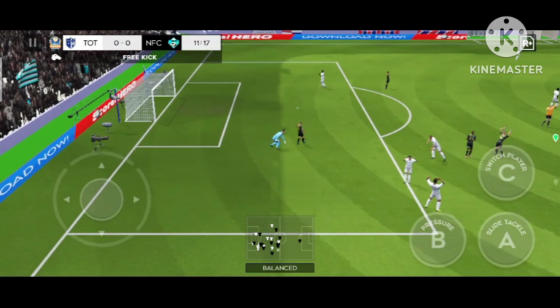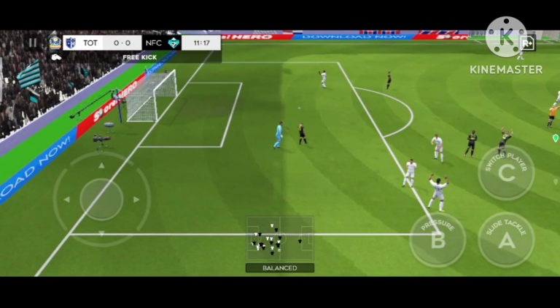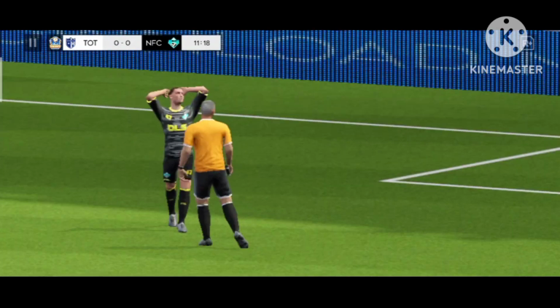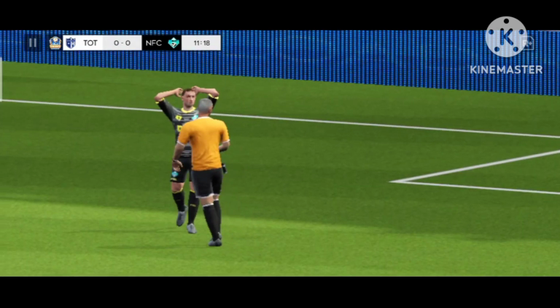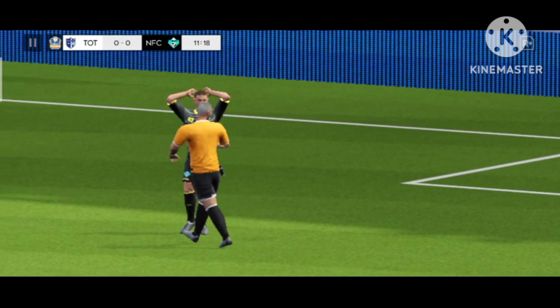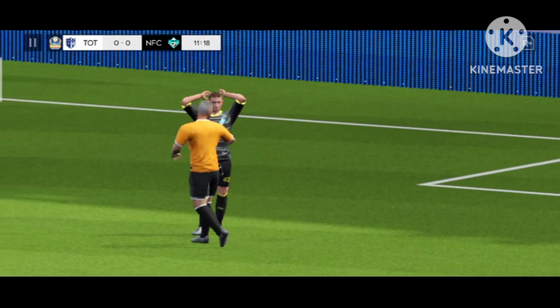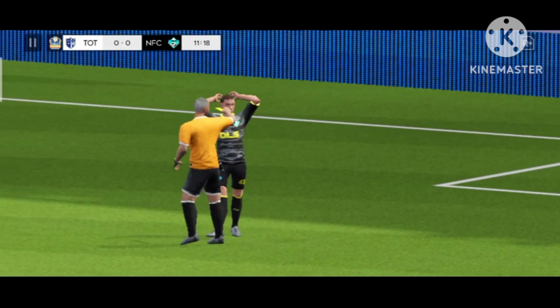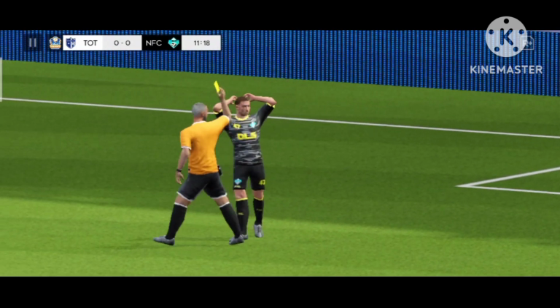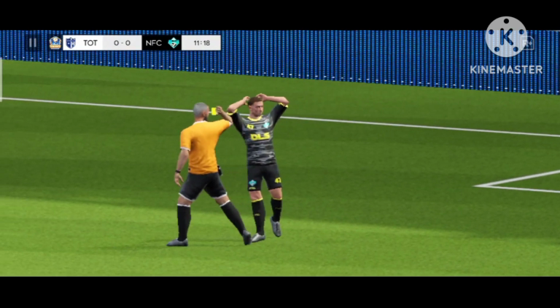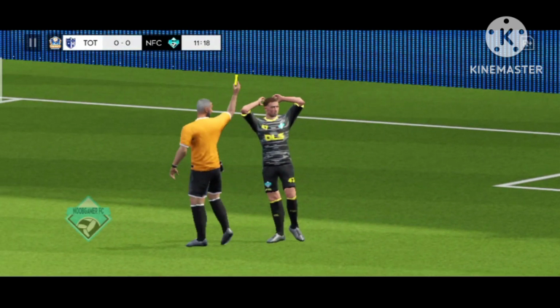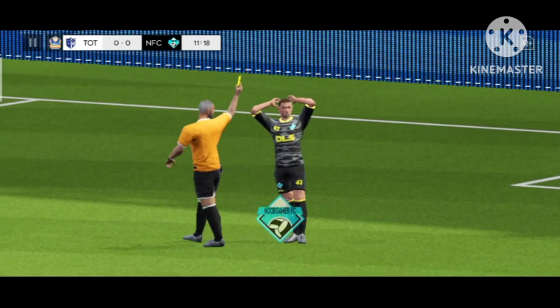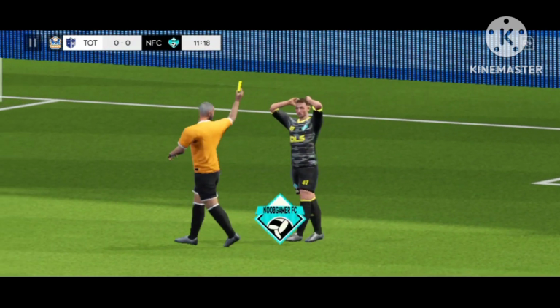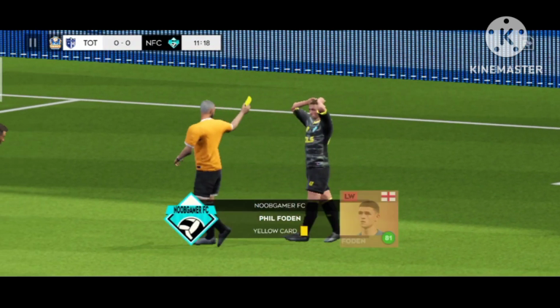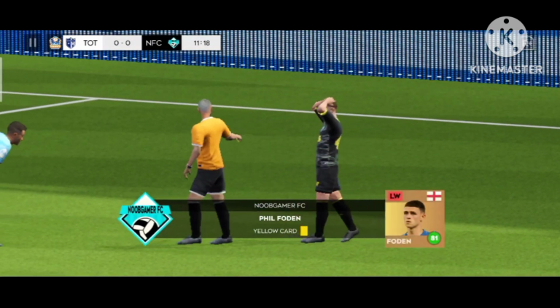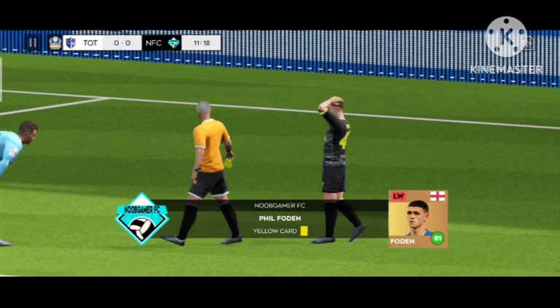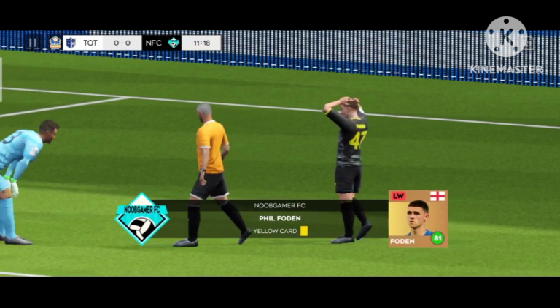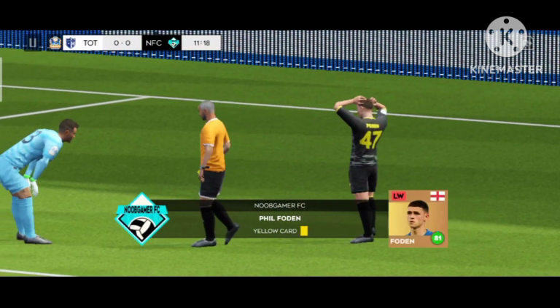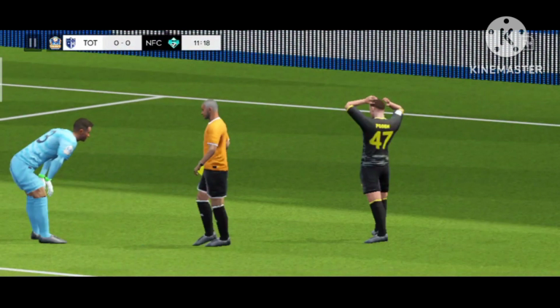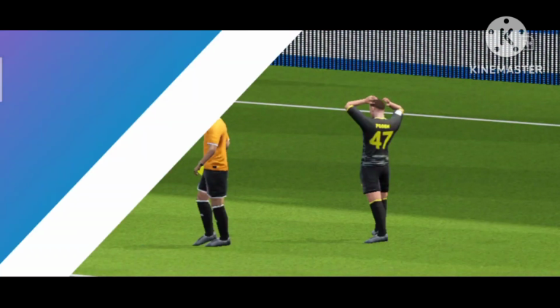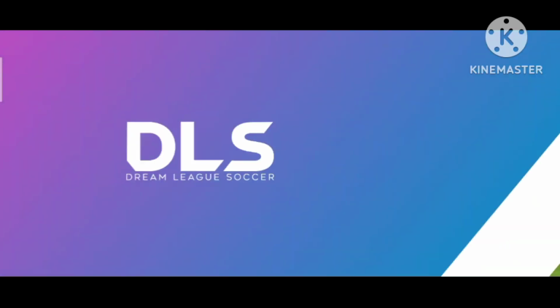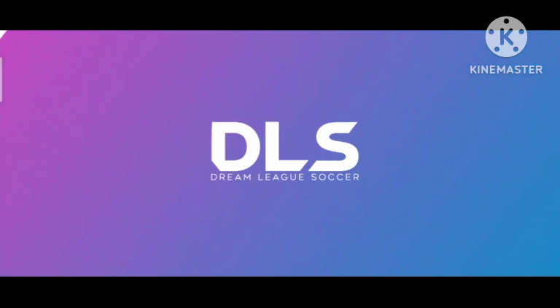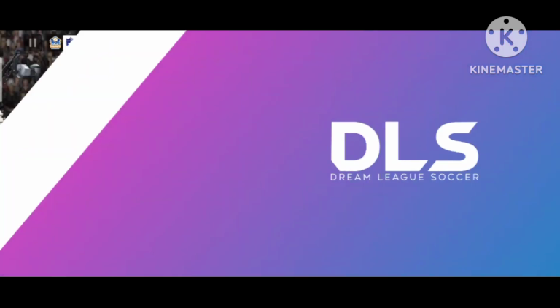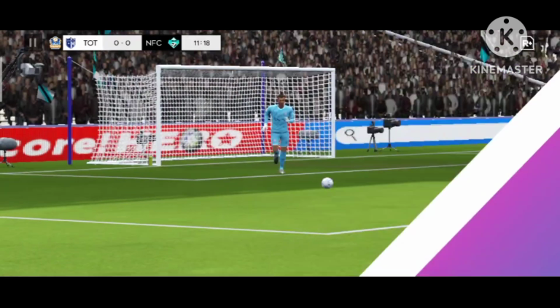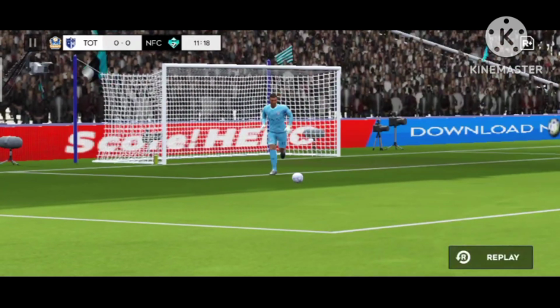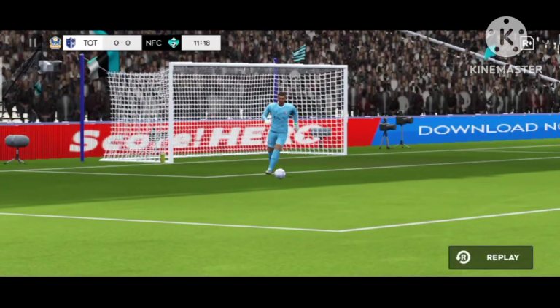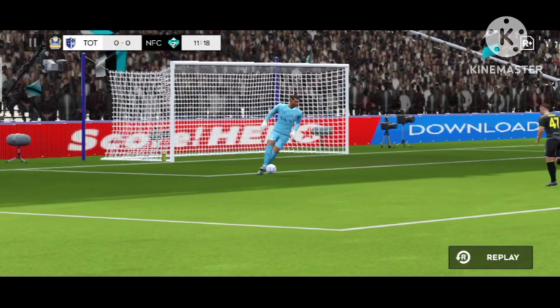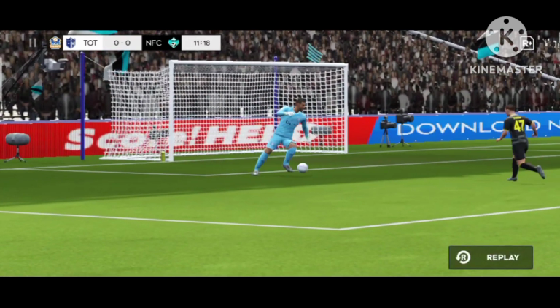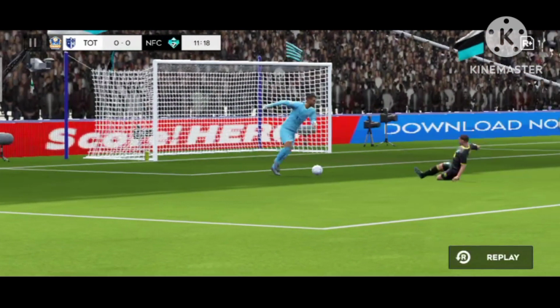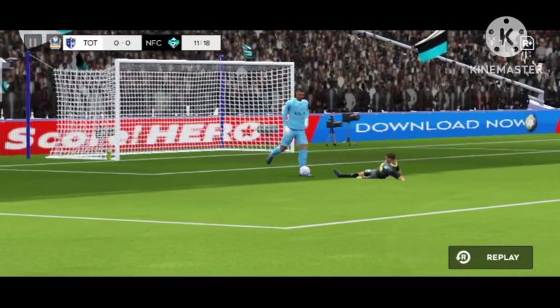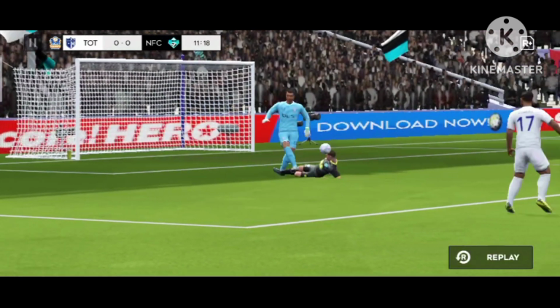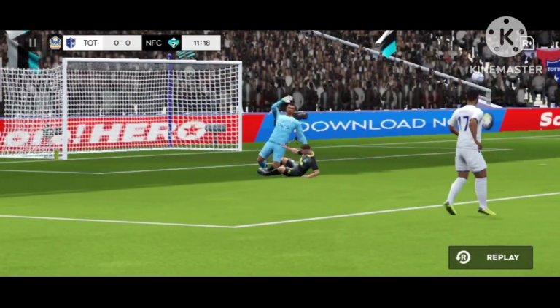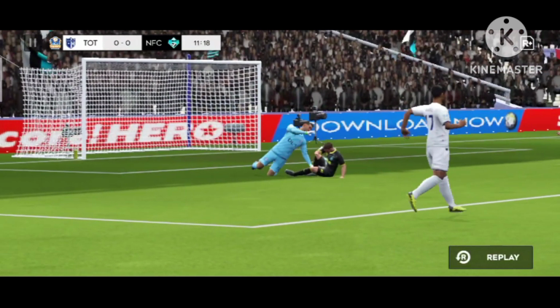That's a terrible tackle. We can't have any complaints here — it's a yellow card.